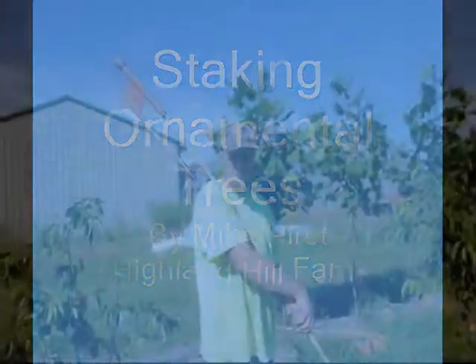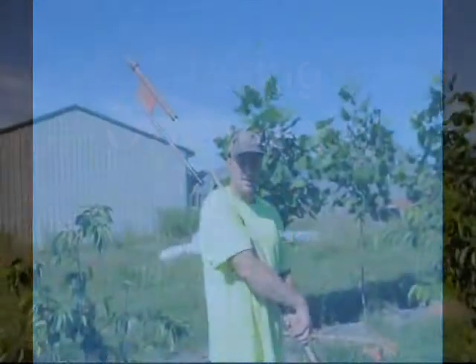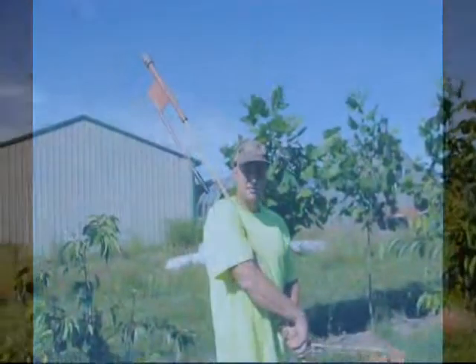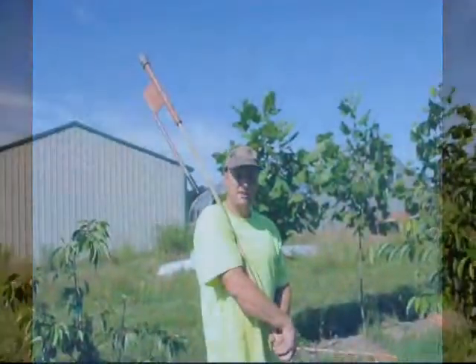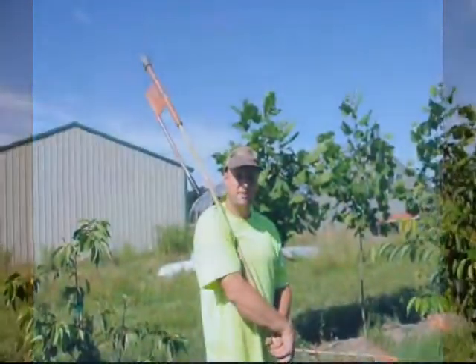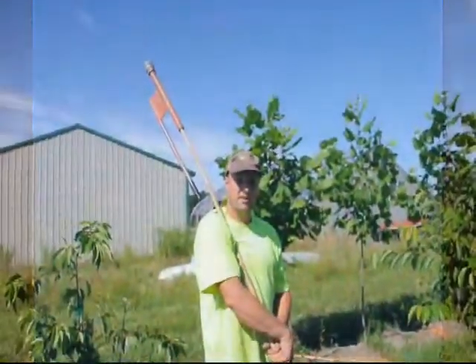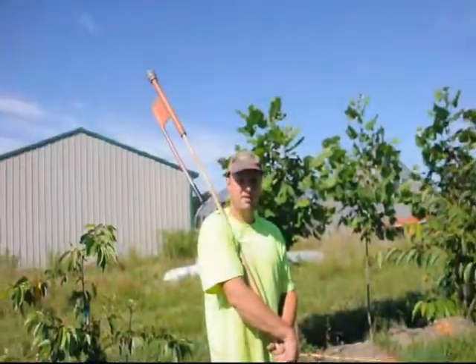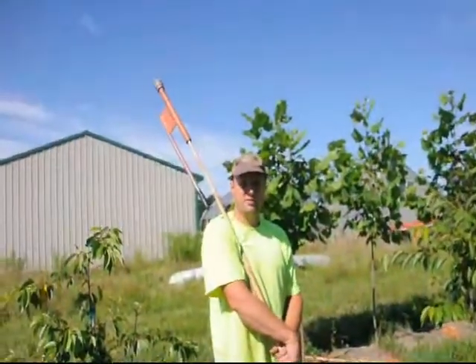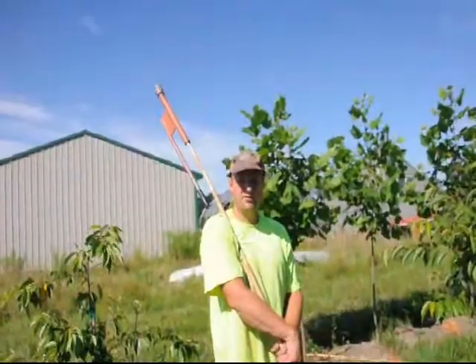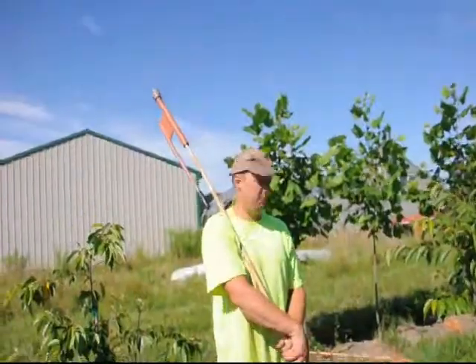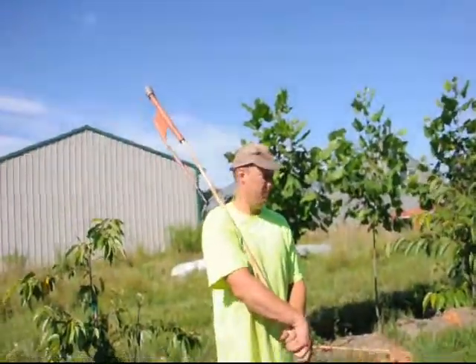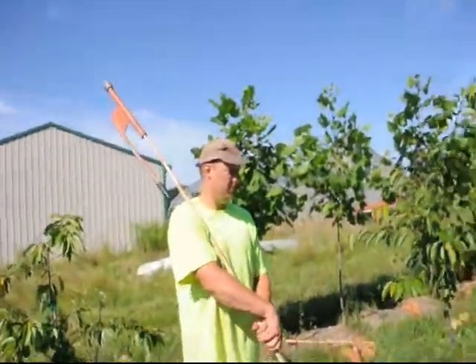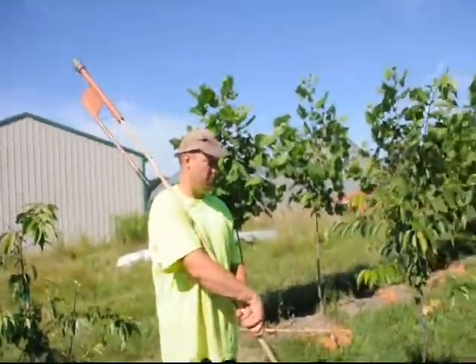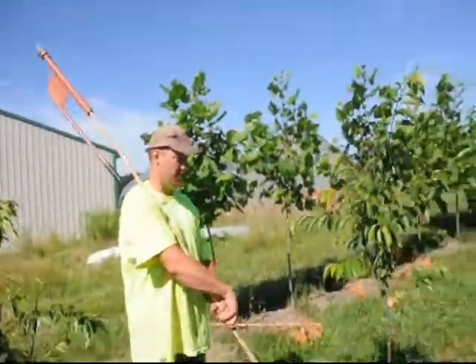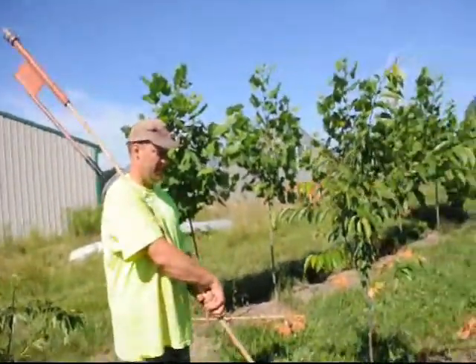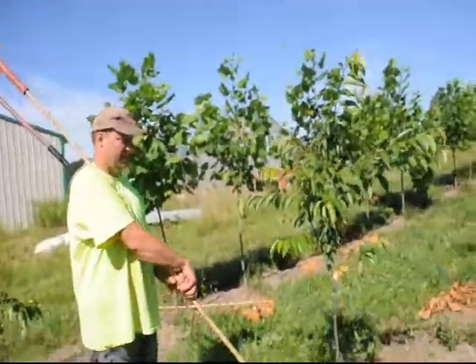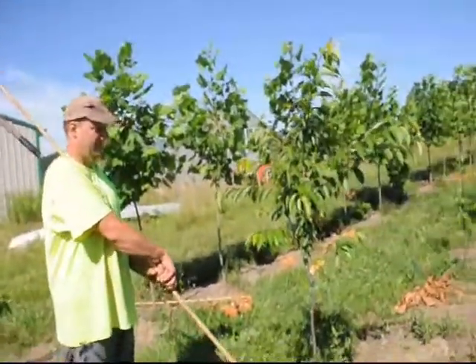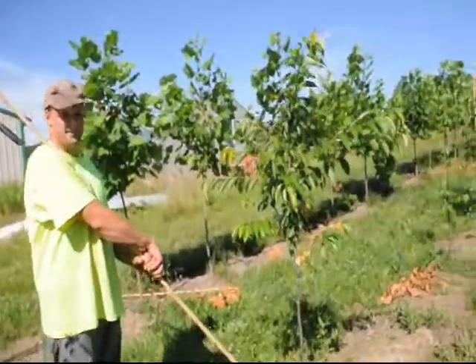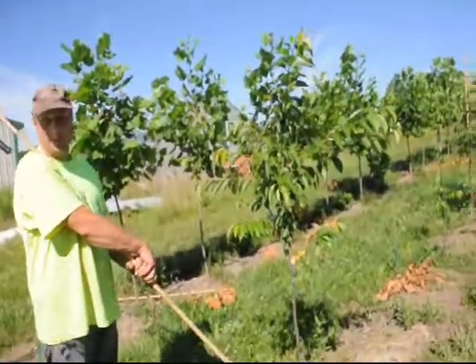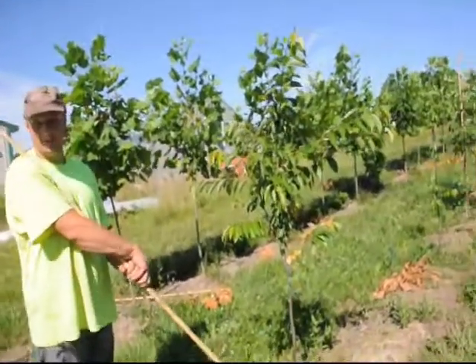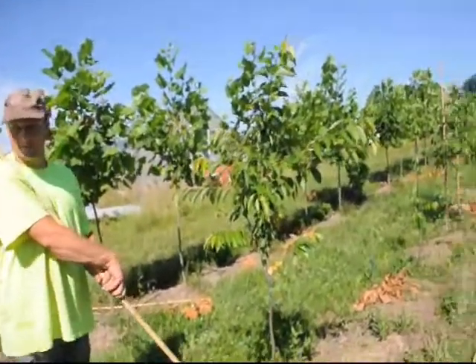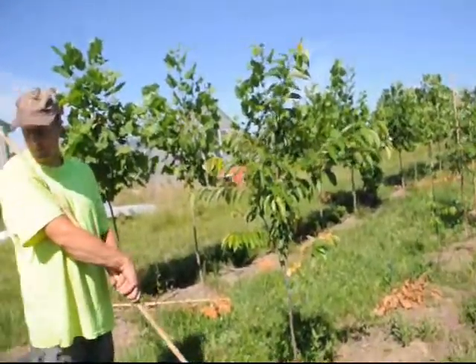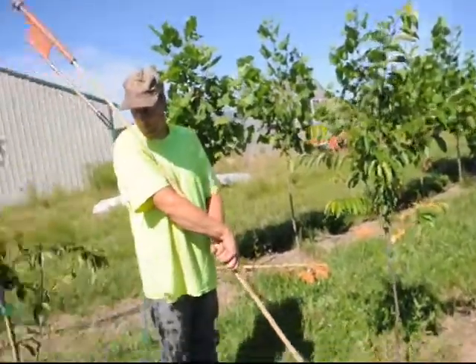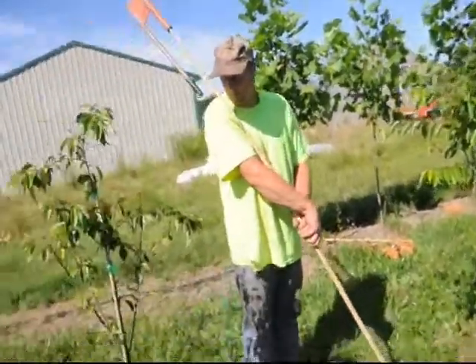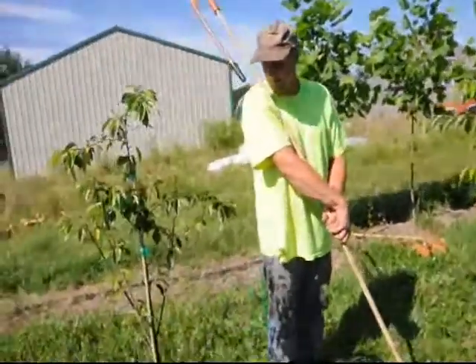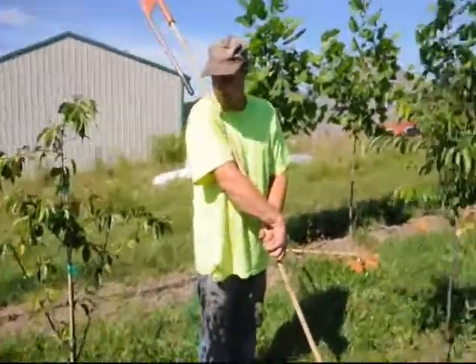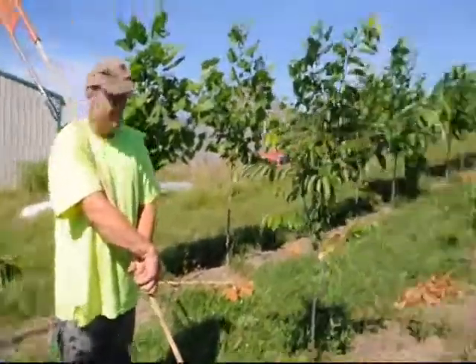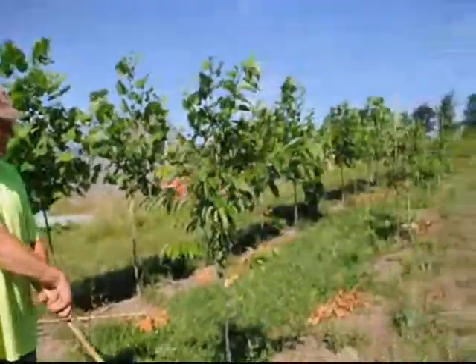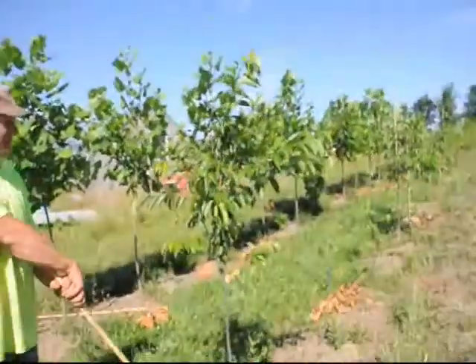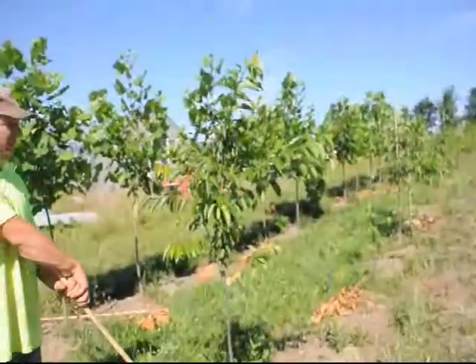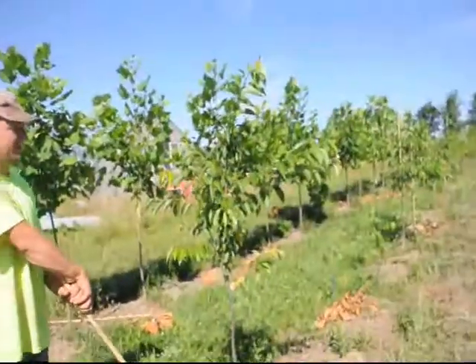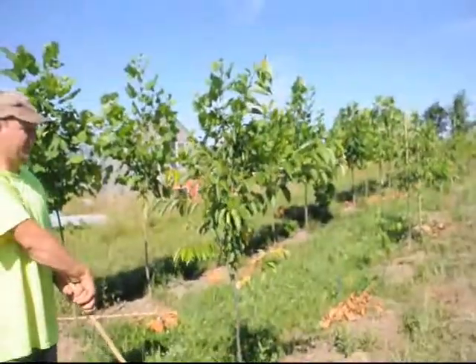My name is Mike. I'm here at Highland Hill Farm. We're staking — this is the last one. I'm not going to do that tree, but this tree here I'm going to stake.